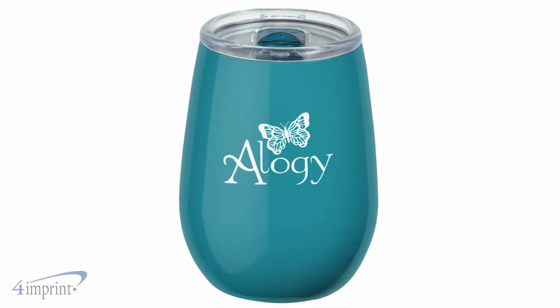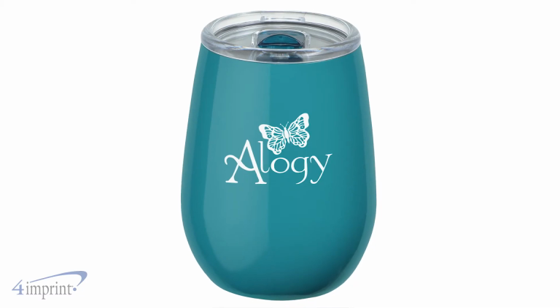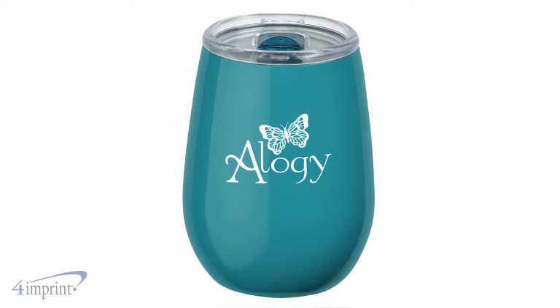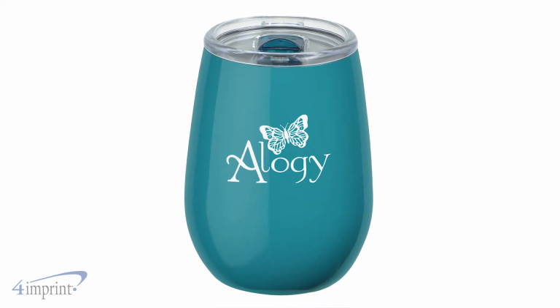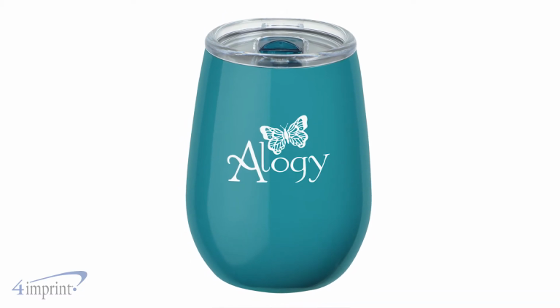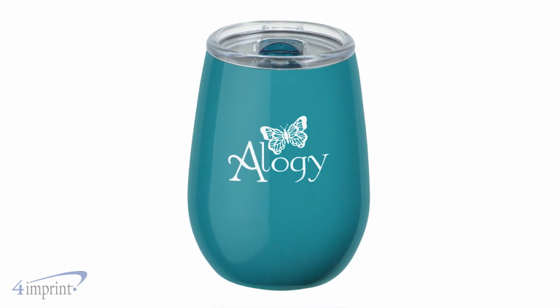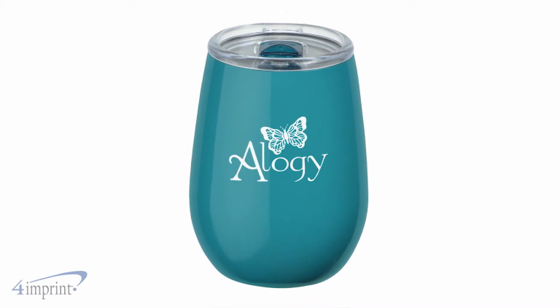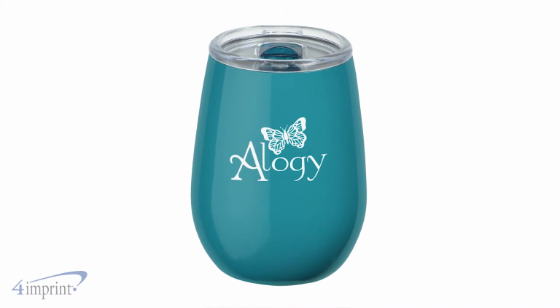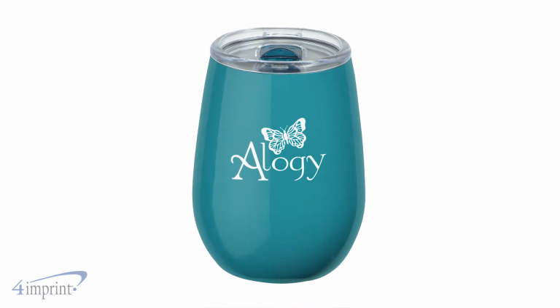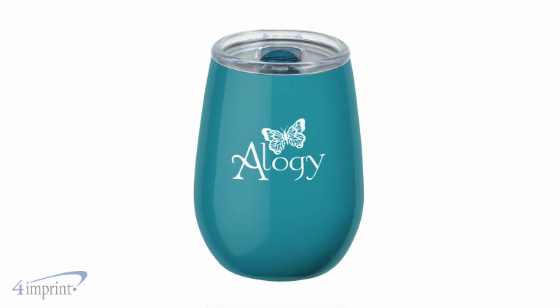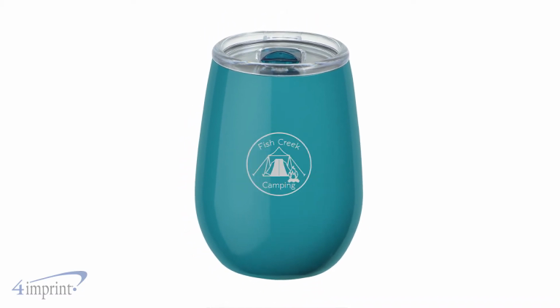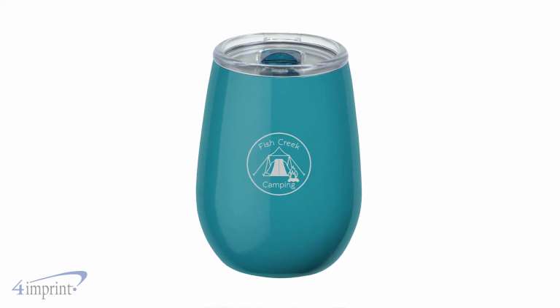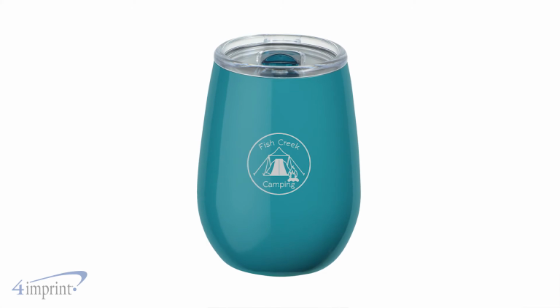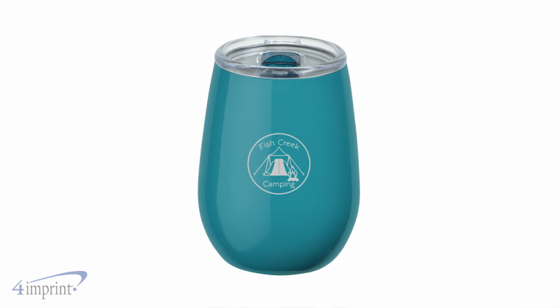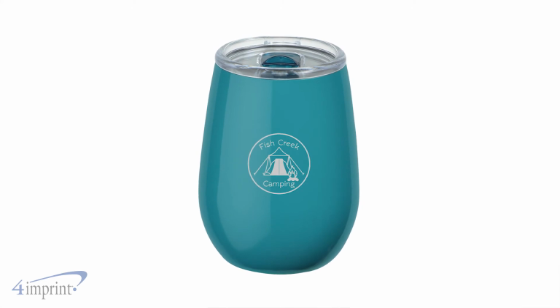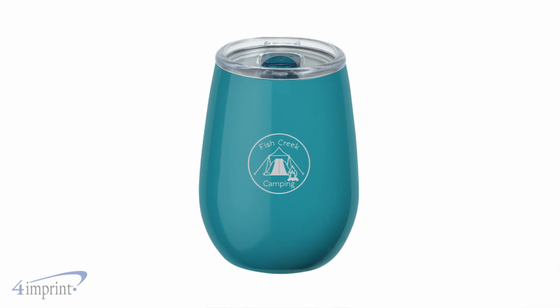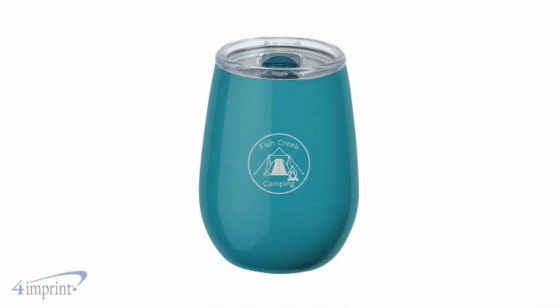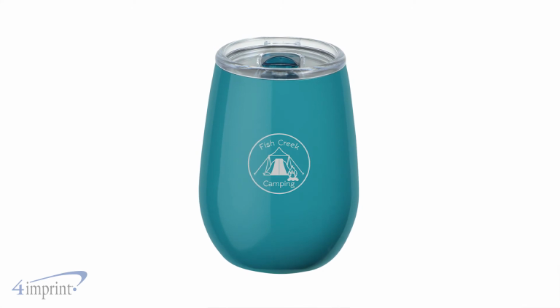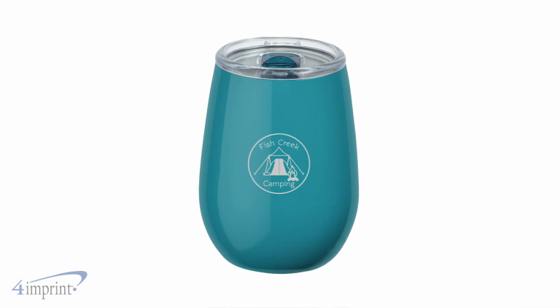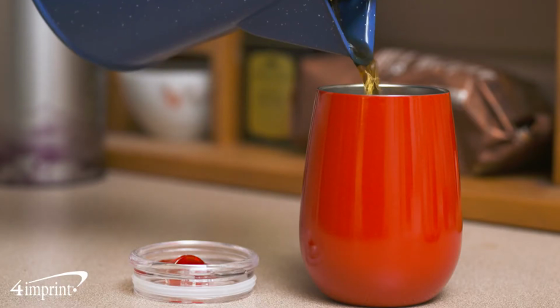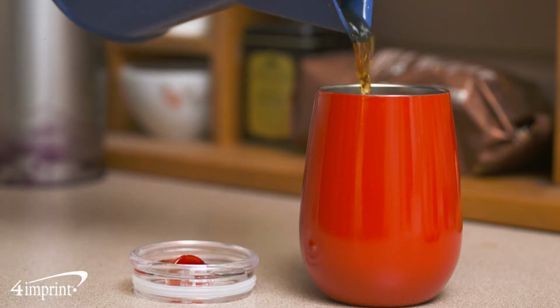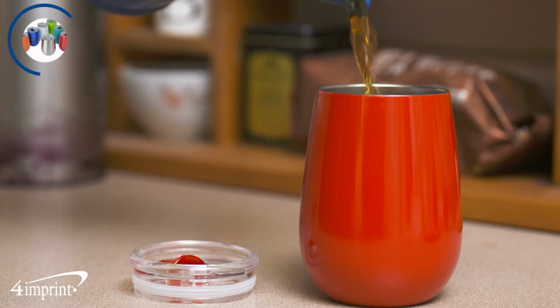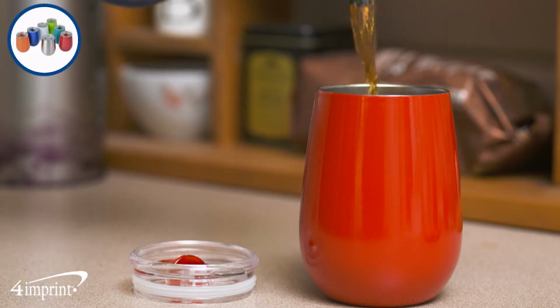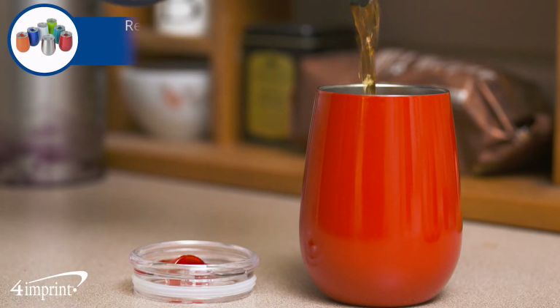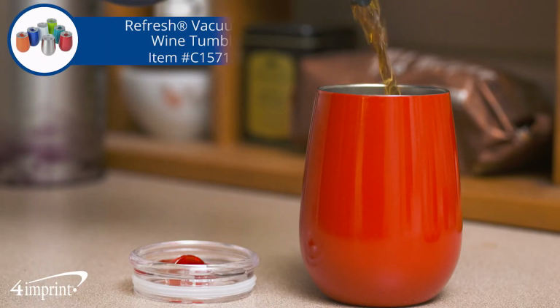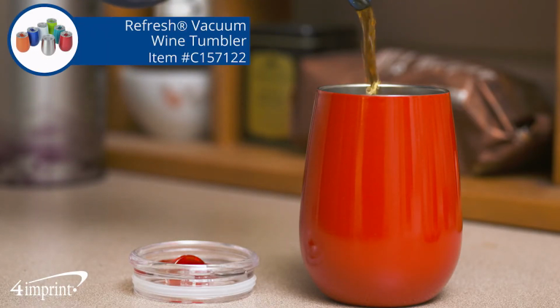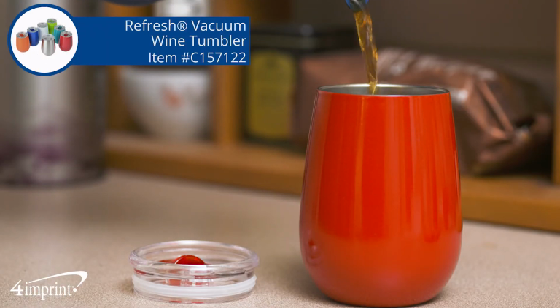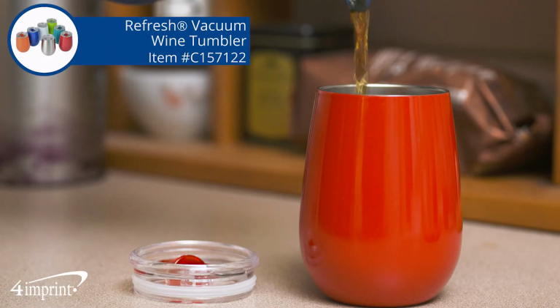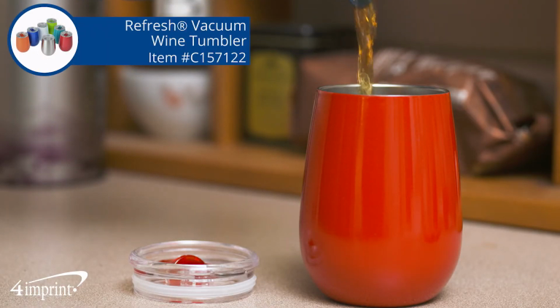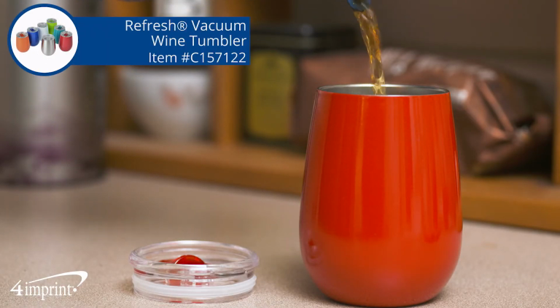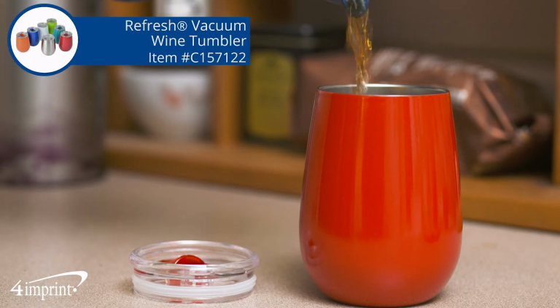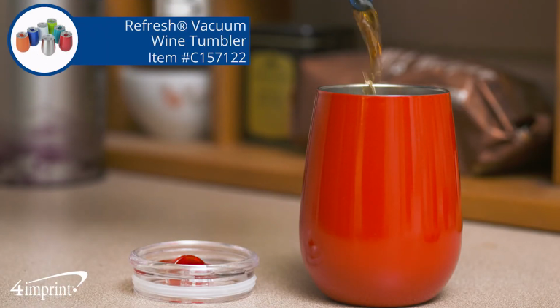Your logo shows up as a one-color imprint or laser engraving on one side. It's a Refresh Vacuum Wine Tumbler from 4imprint.